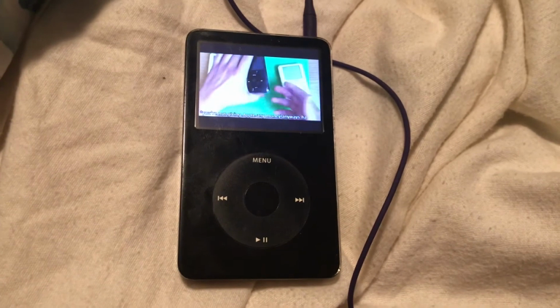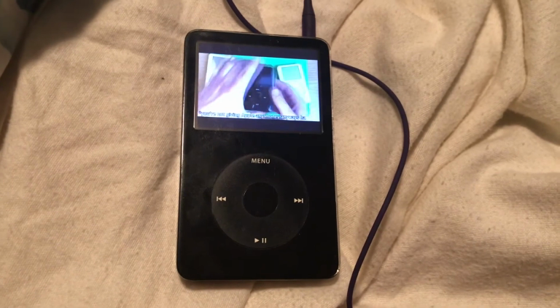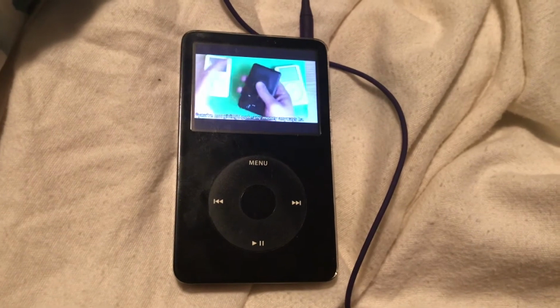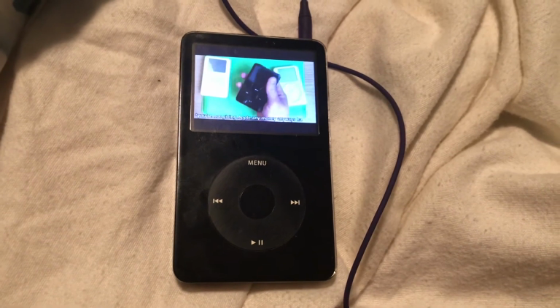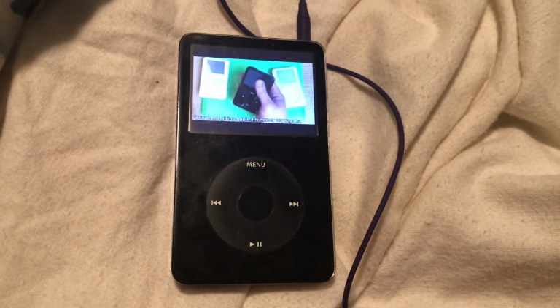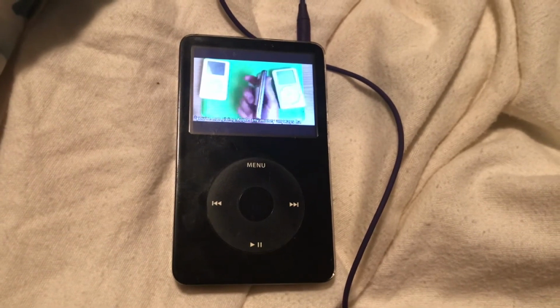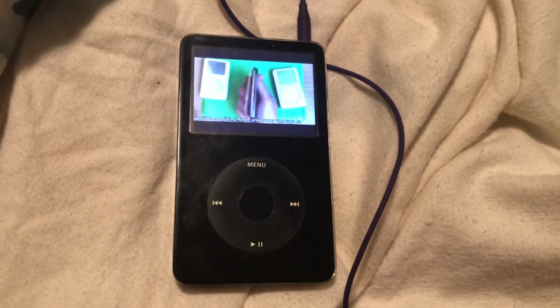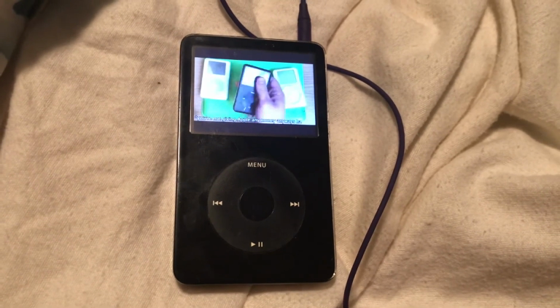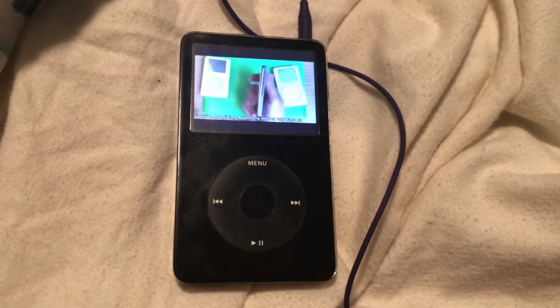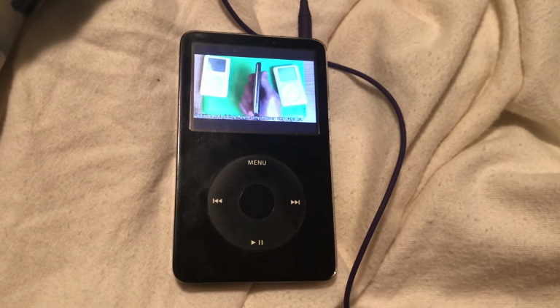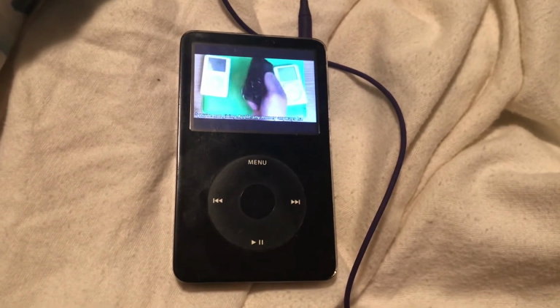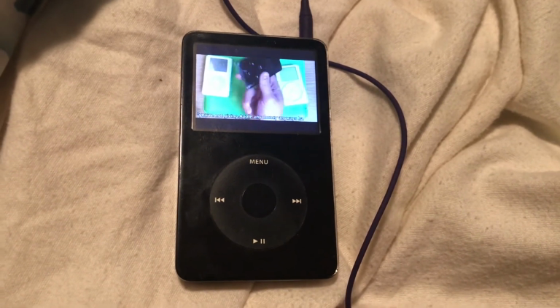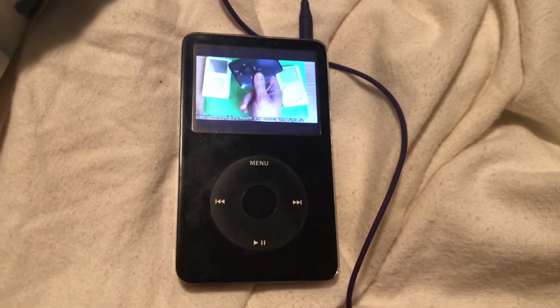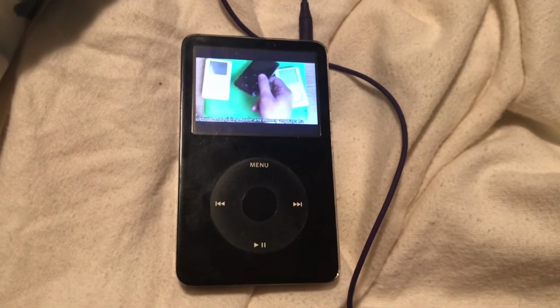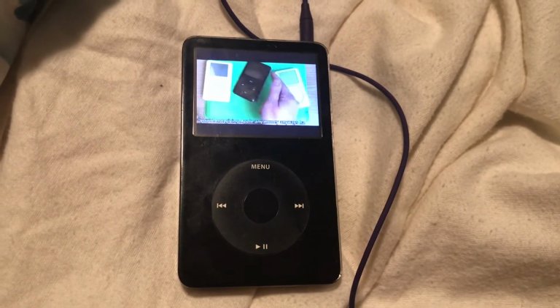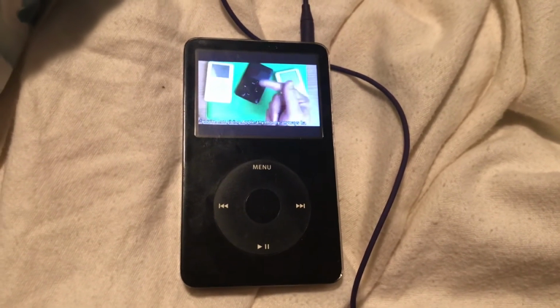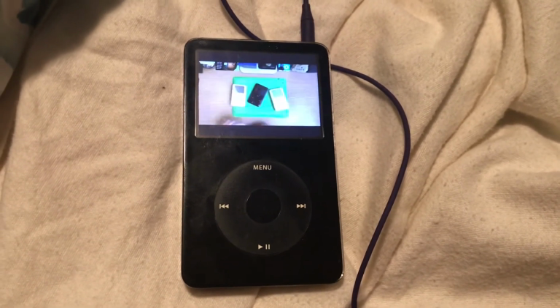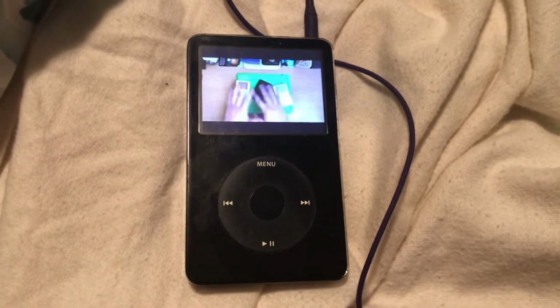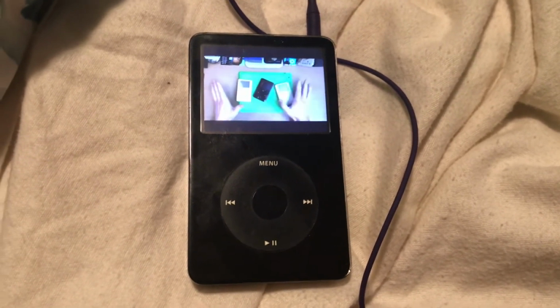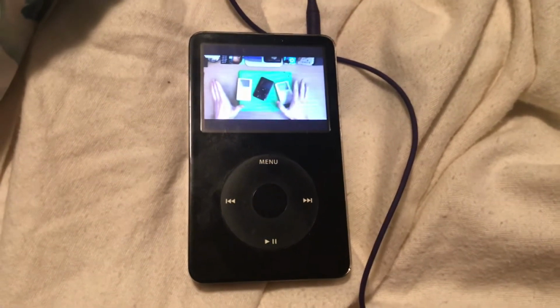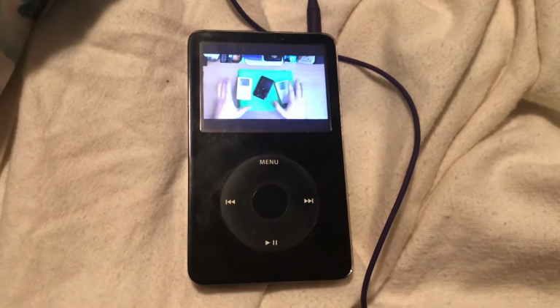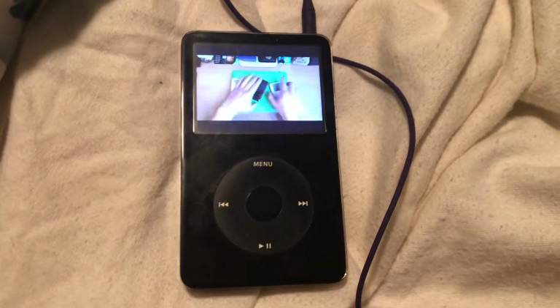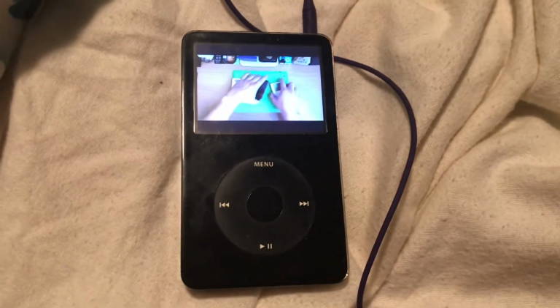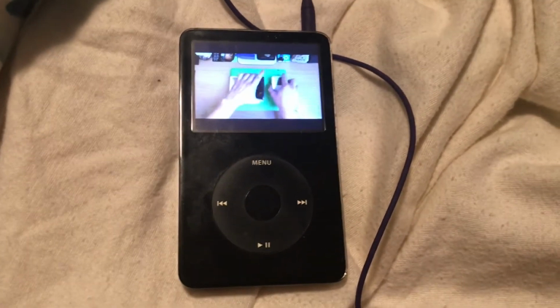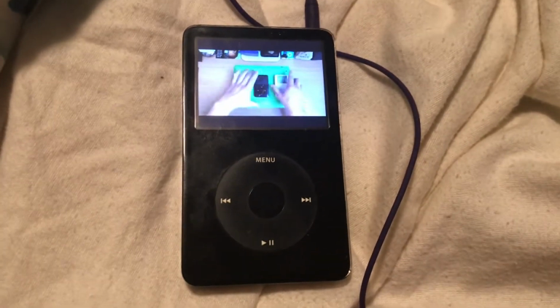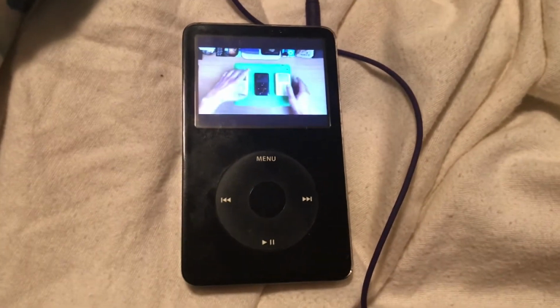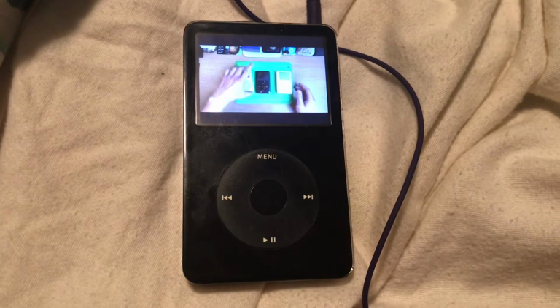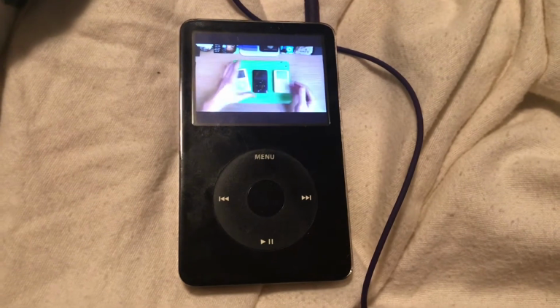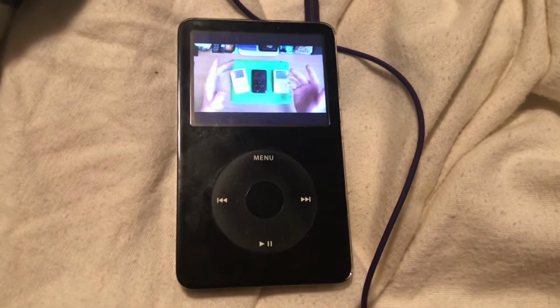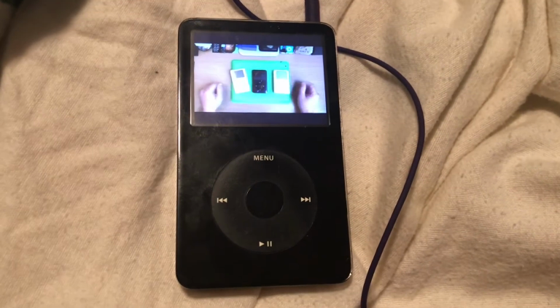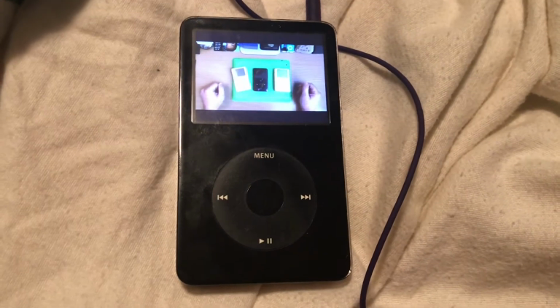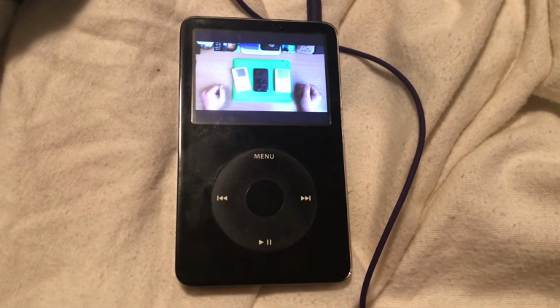Even if you hate Apple, these are really fun little geek projects. I was going to do a mini series on every single generation on how to fix them.